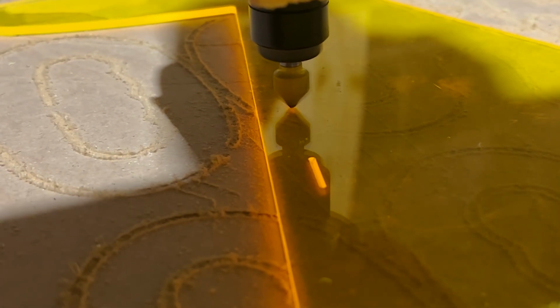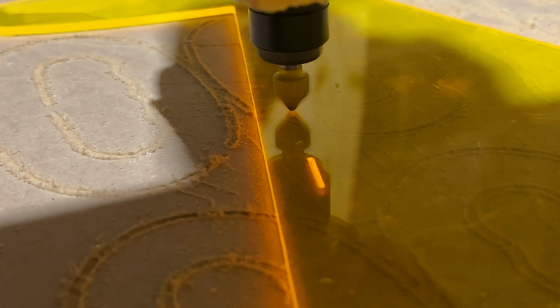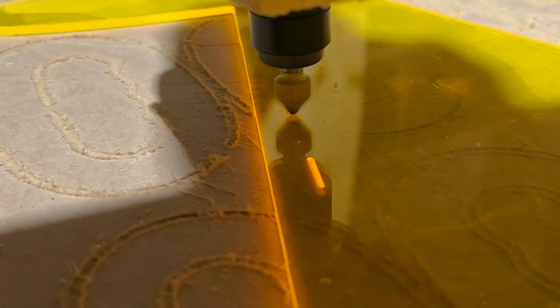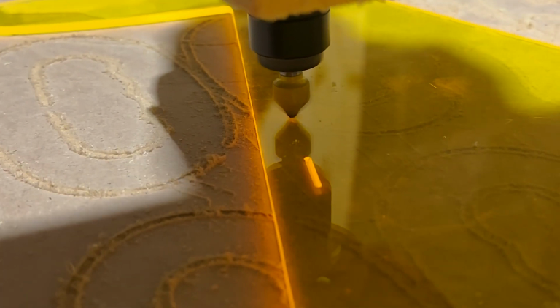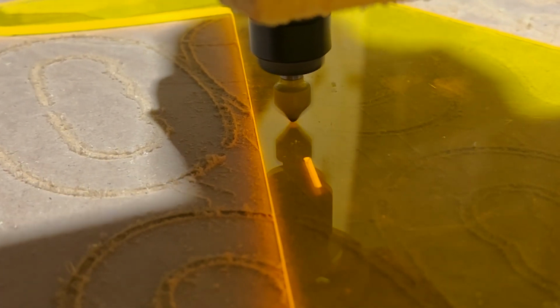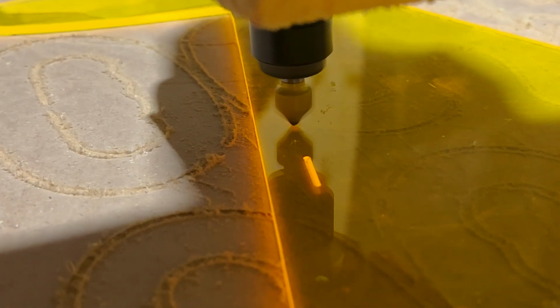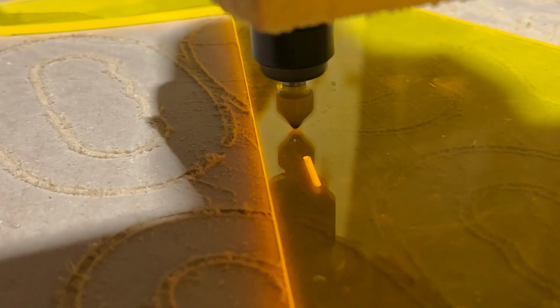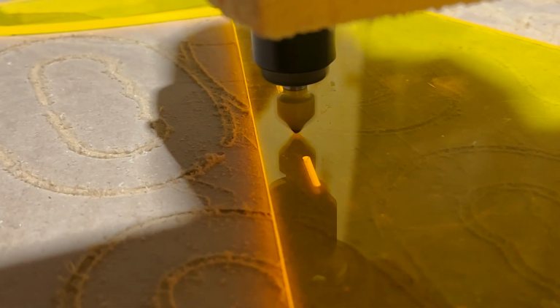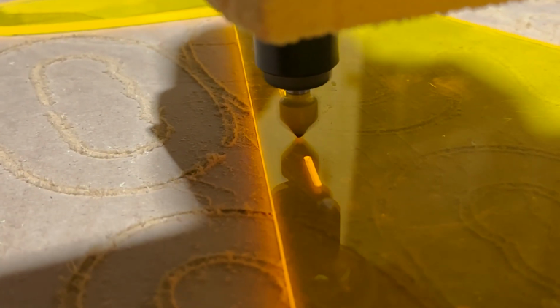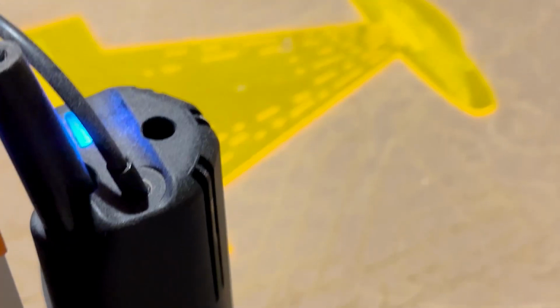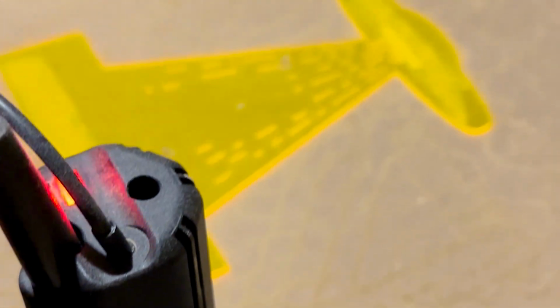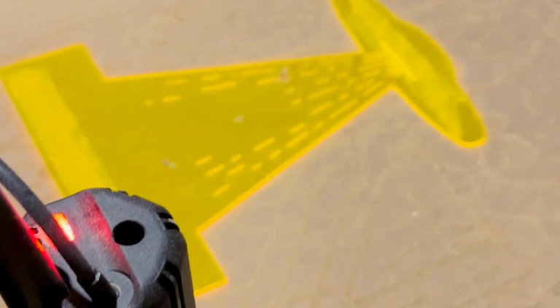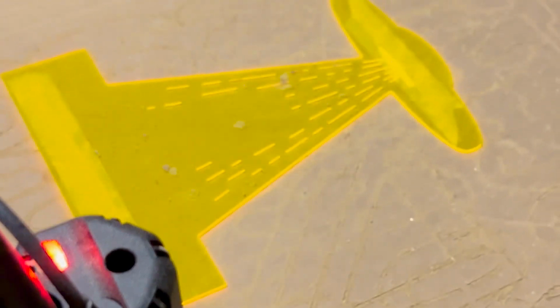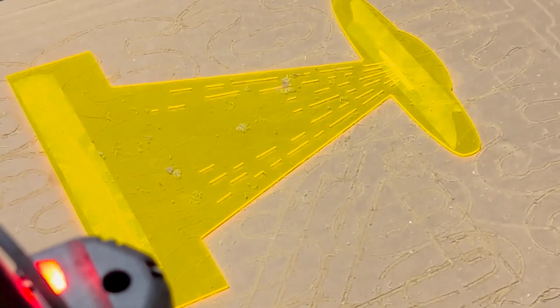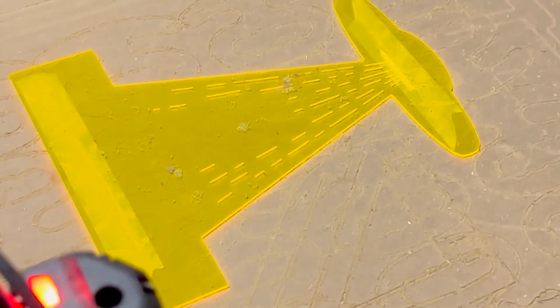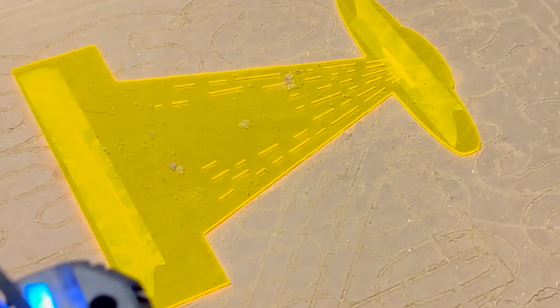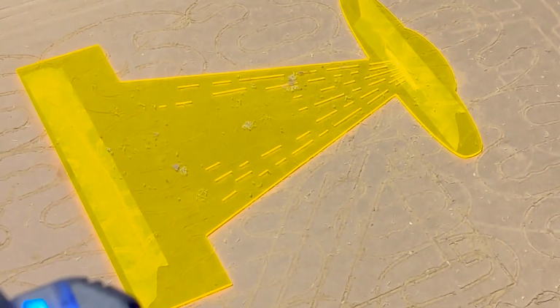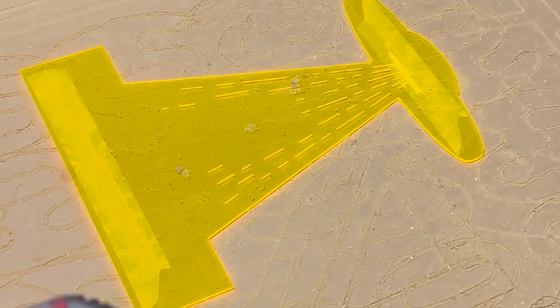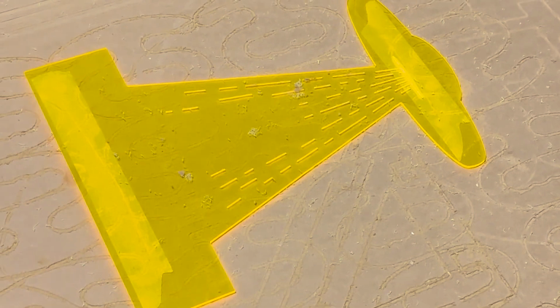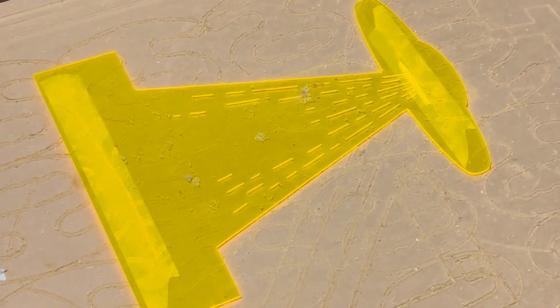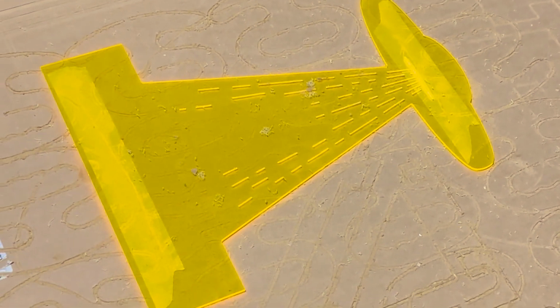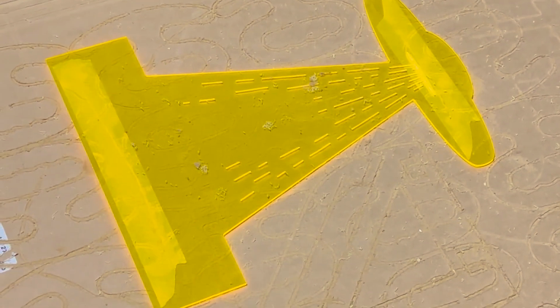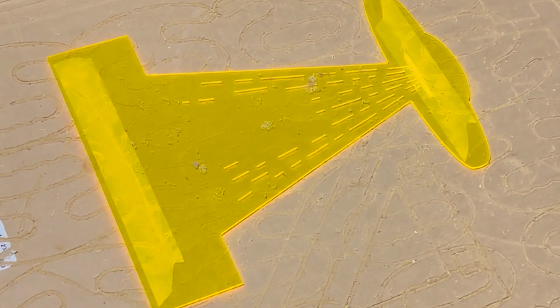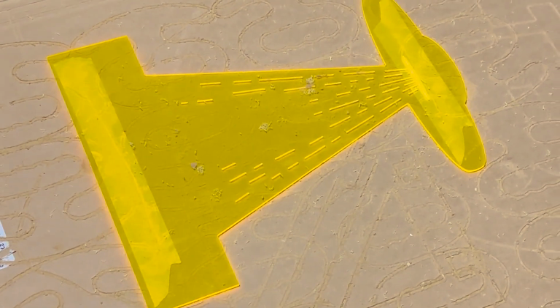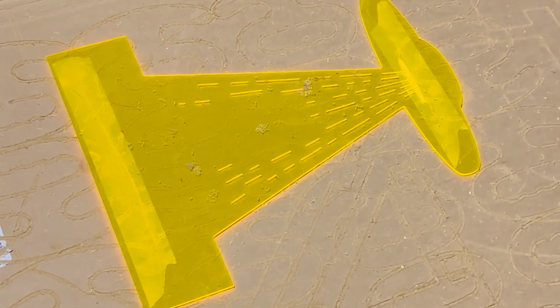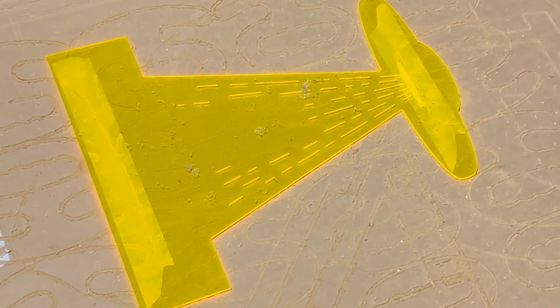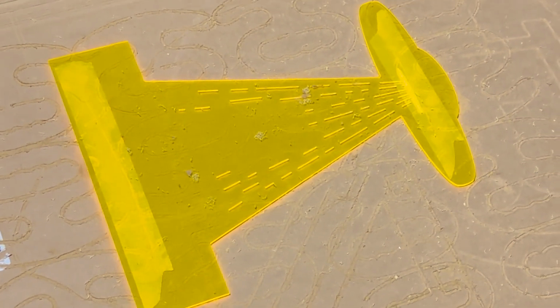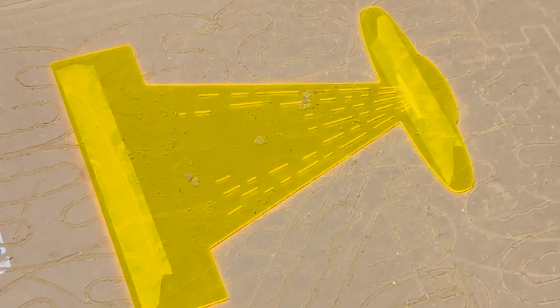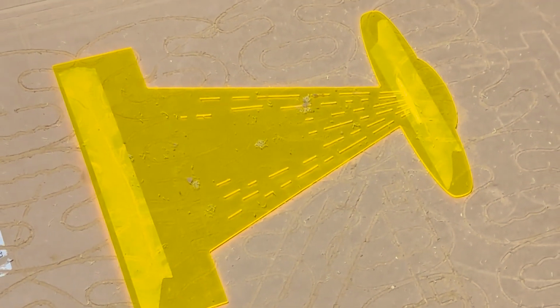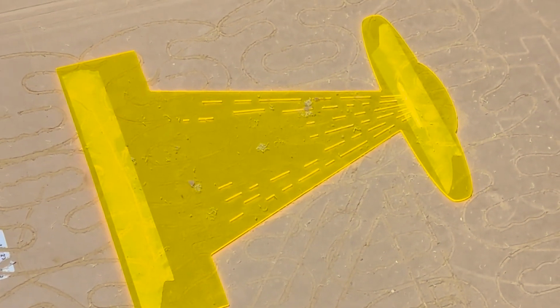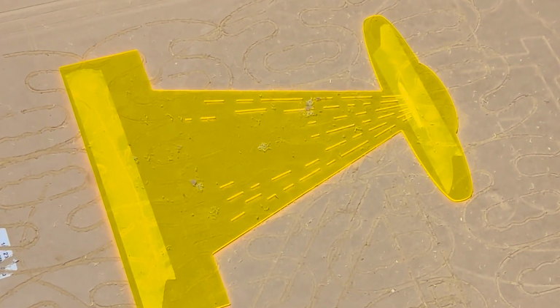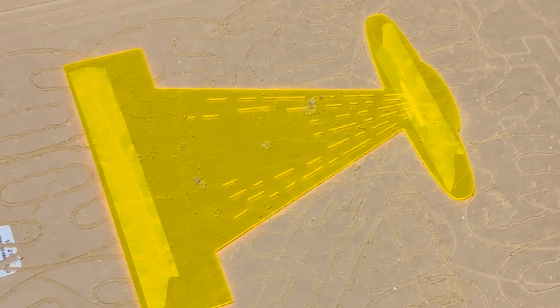It did seem a little too simple though, so I went back to the design and added a few marks to catch more of the light — and yeah, it seemed to help a lot. Now it's time to glue everything back together.